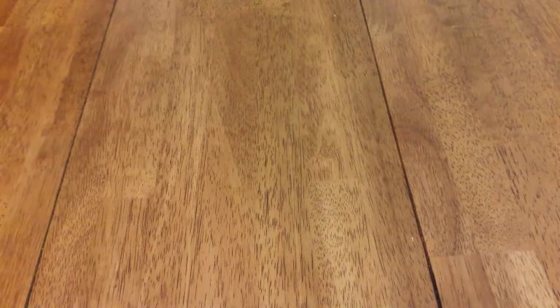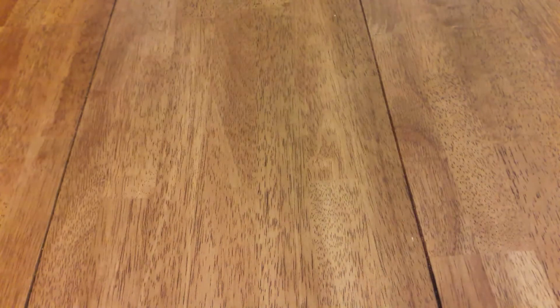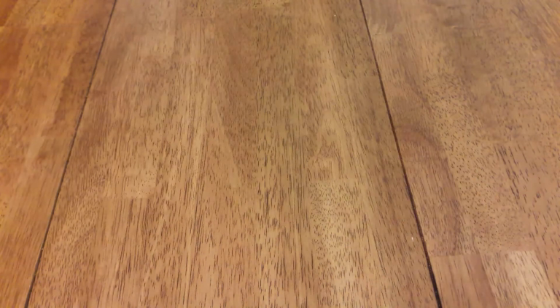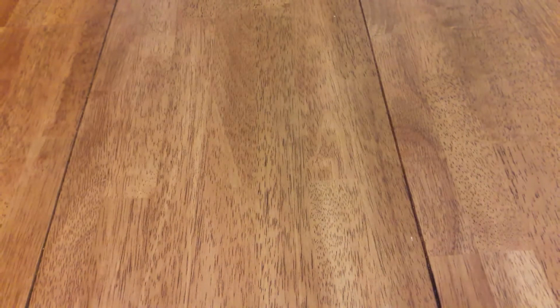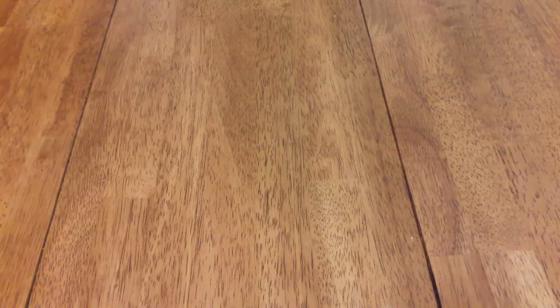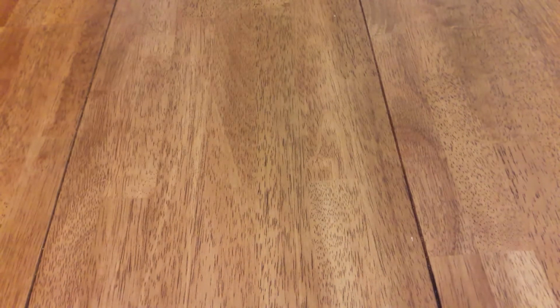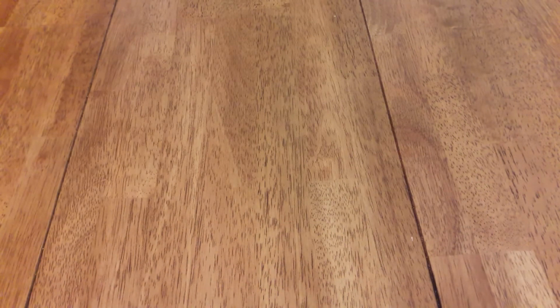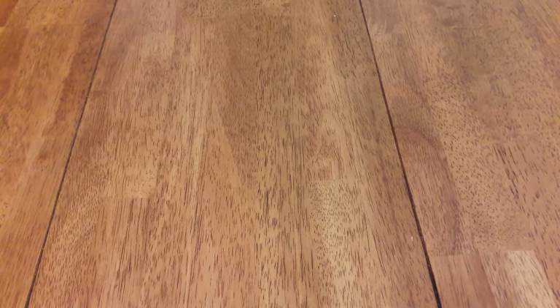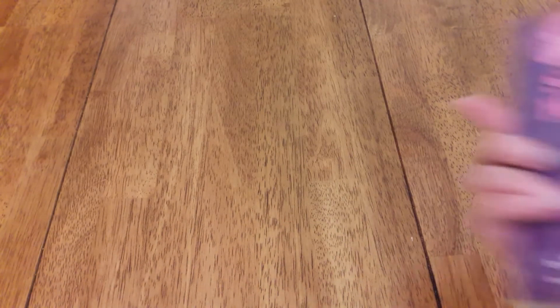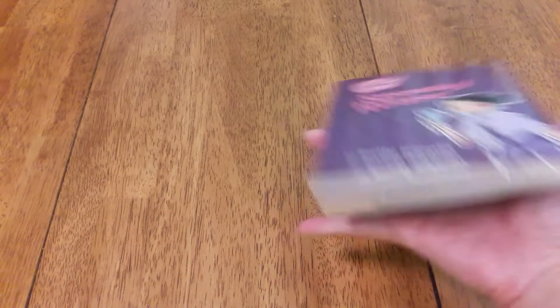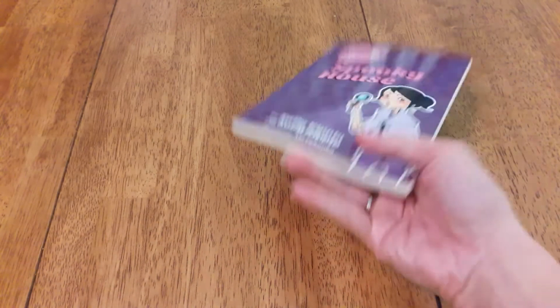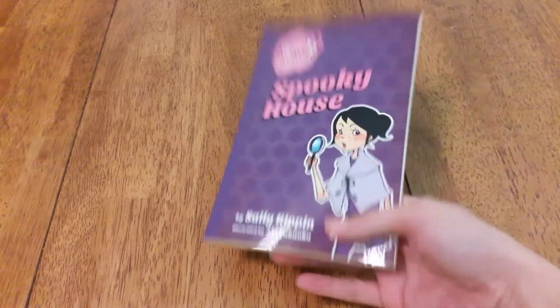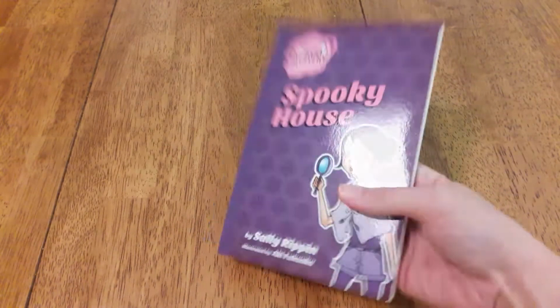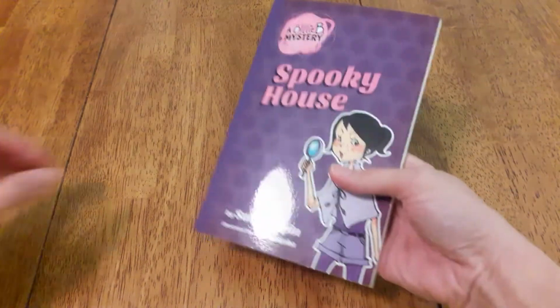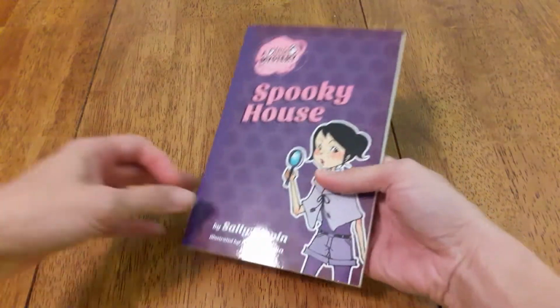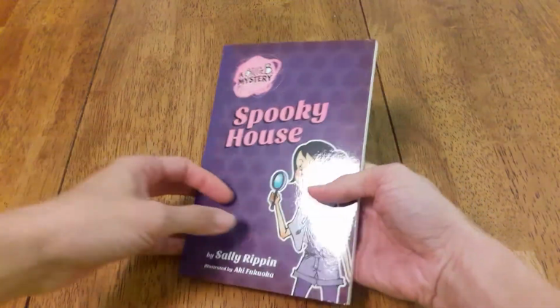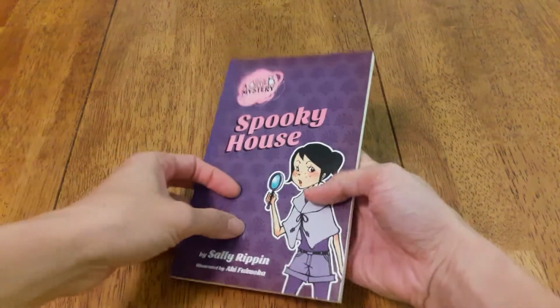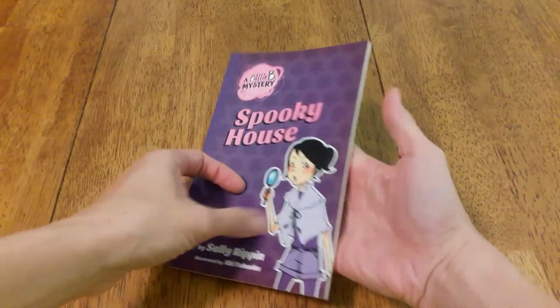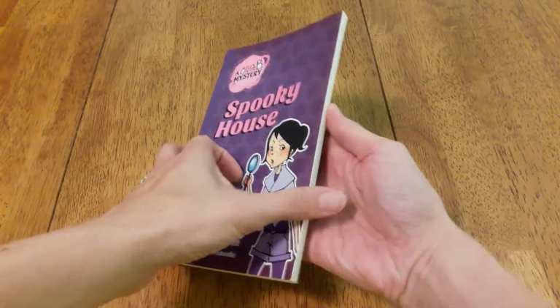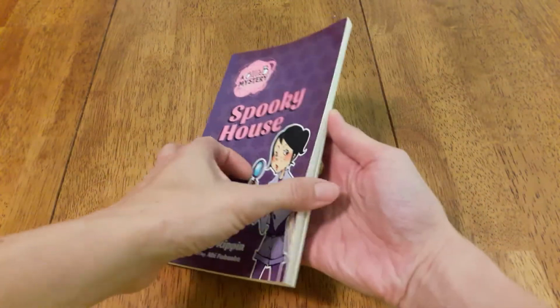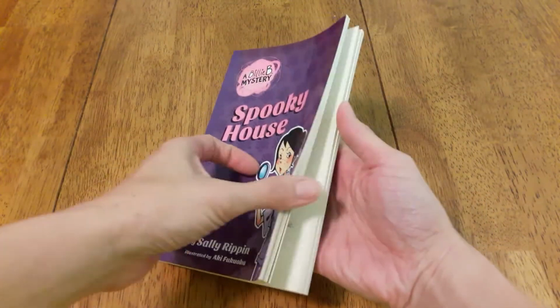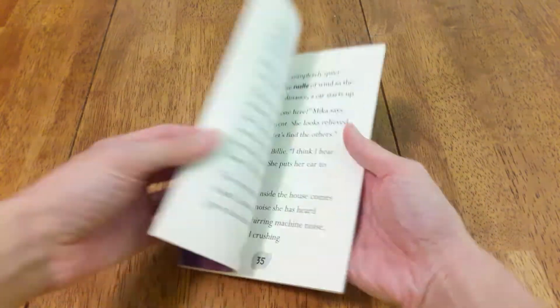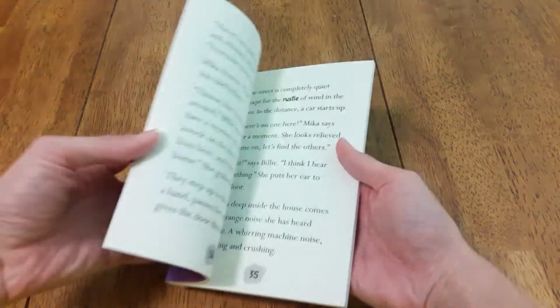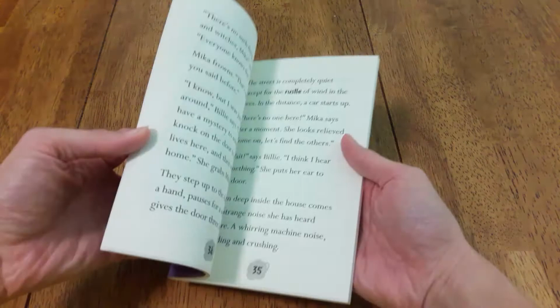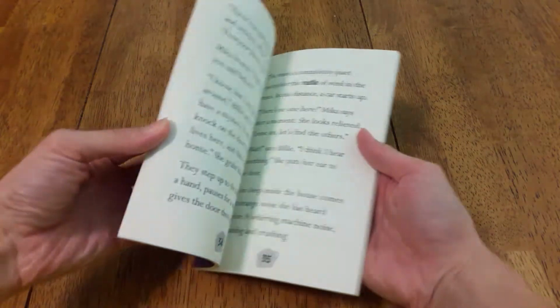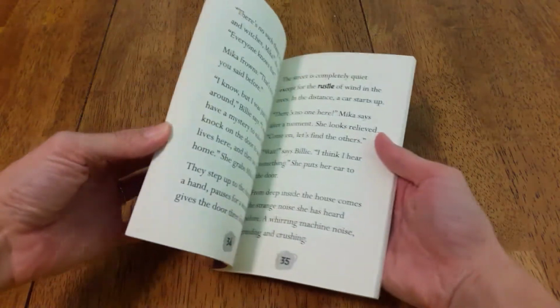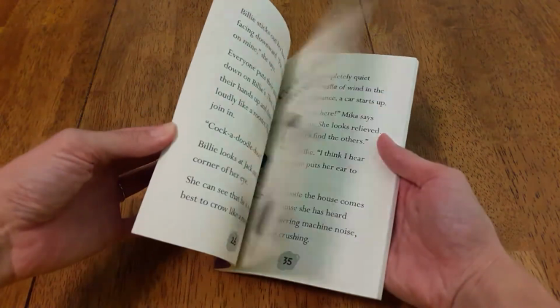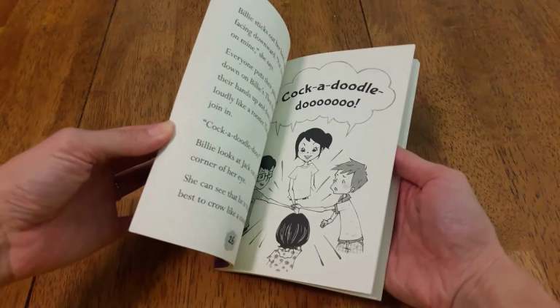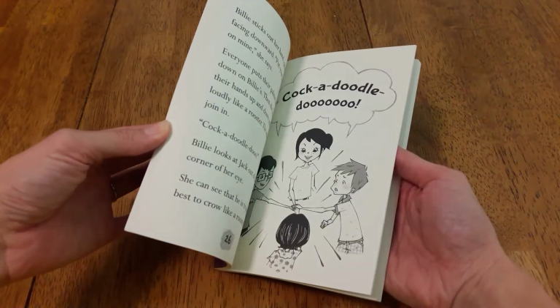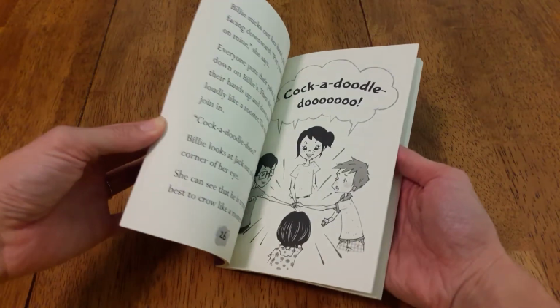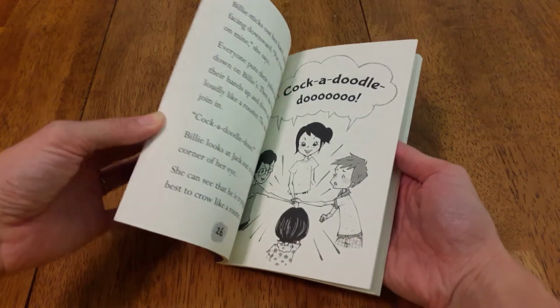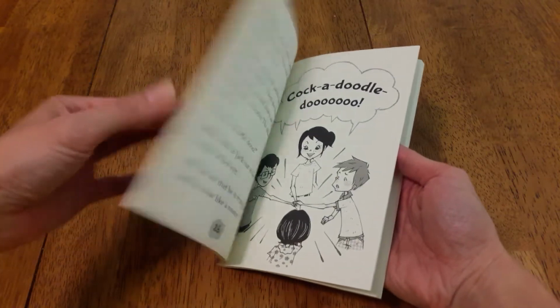Next is the Usborne book — the Billy Bee mysteries that are a little bit harder. You already saw kind of a level of that.